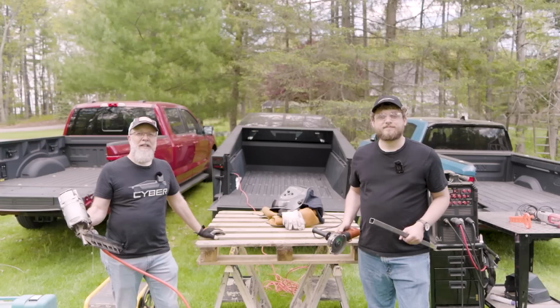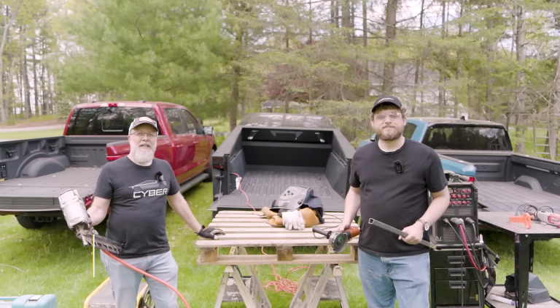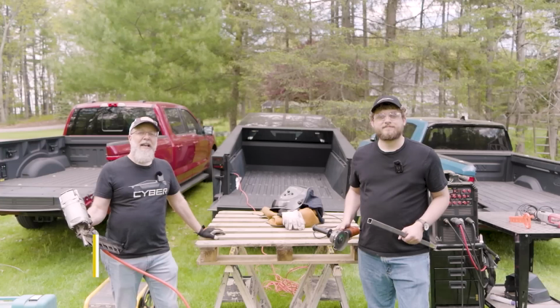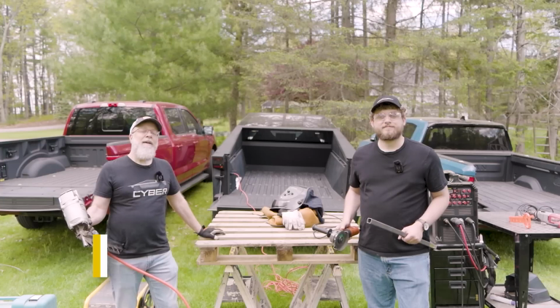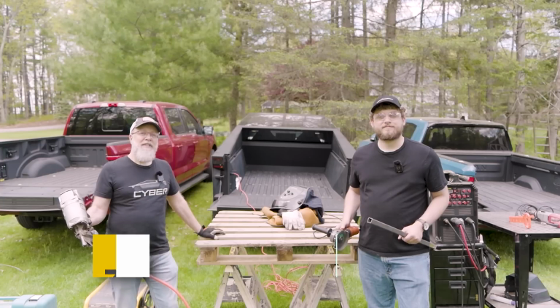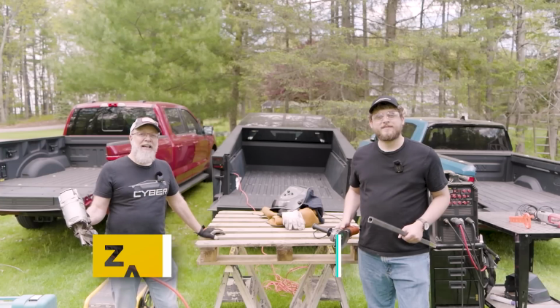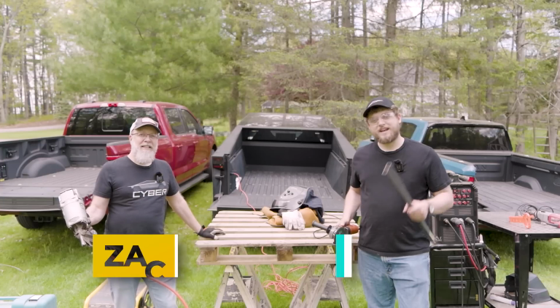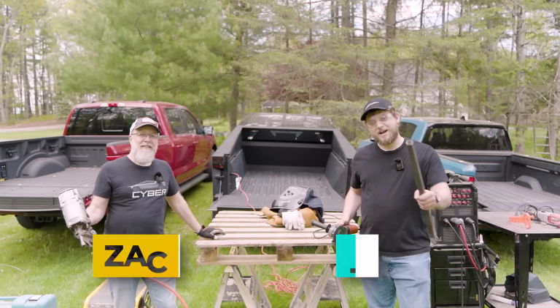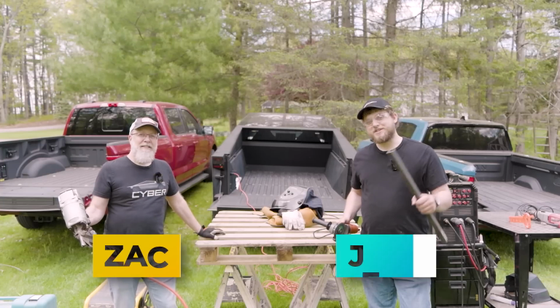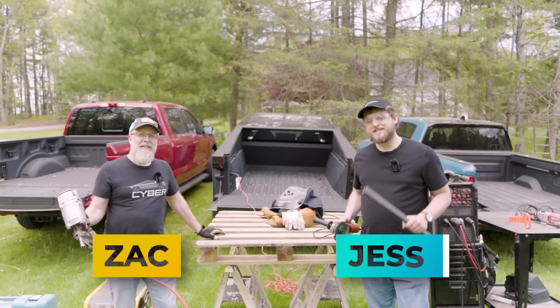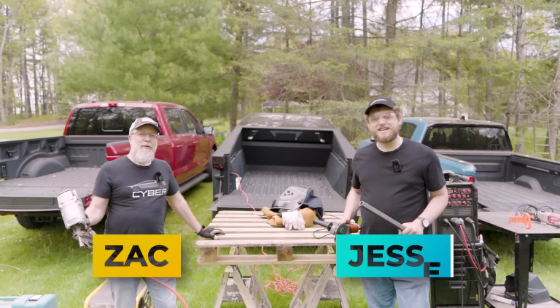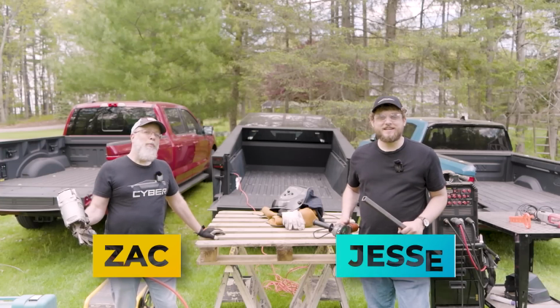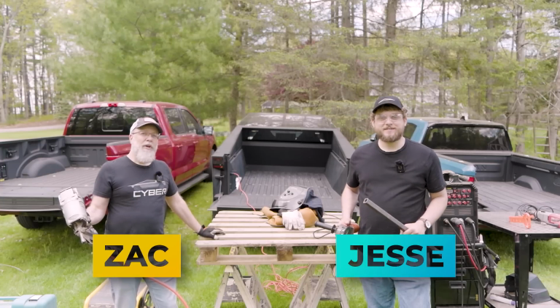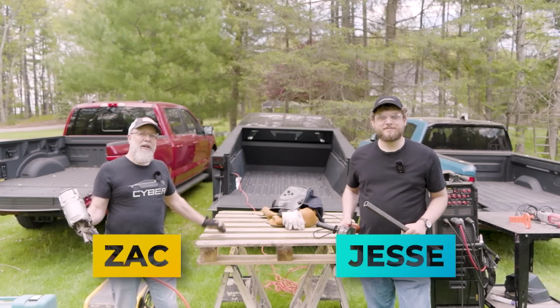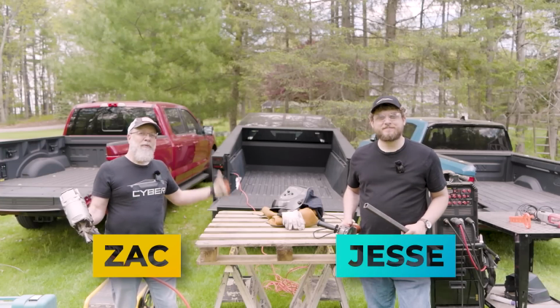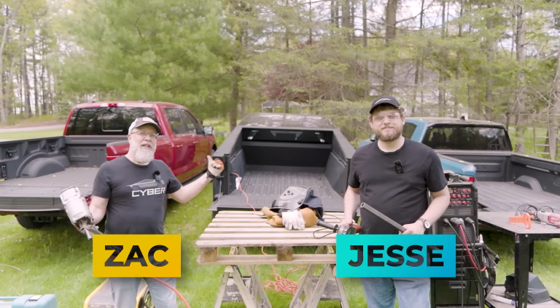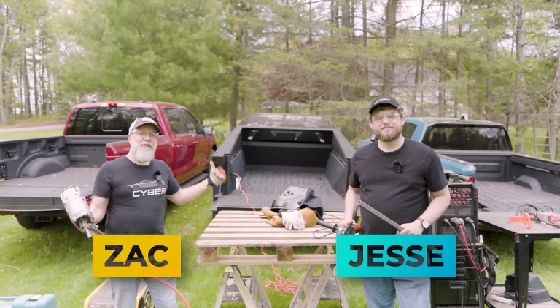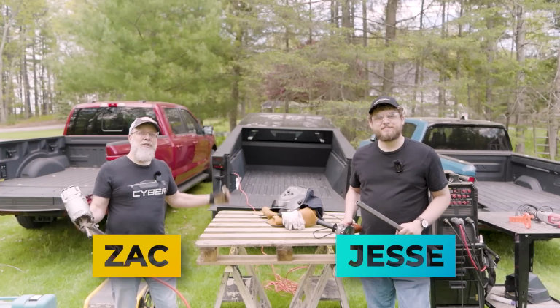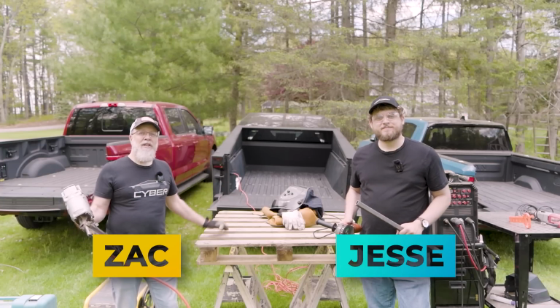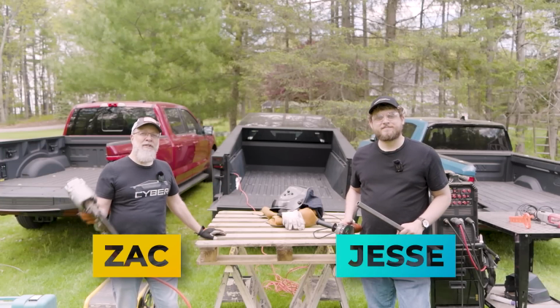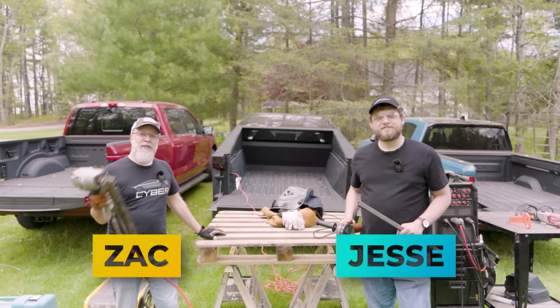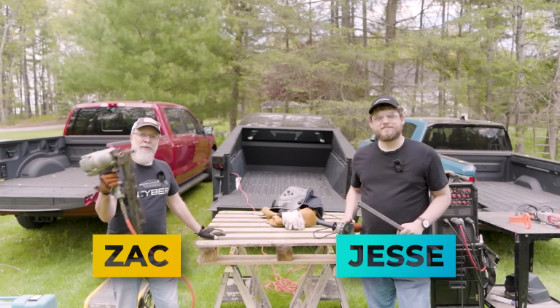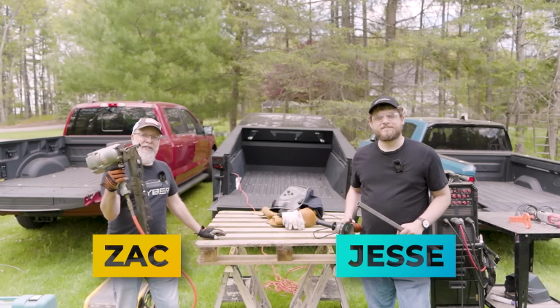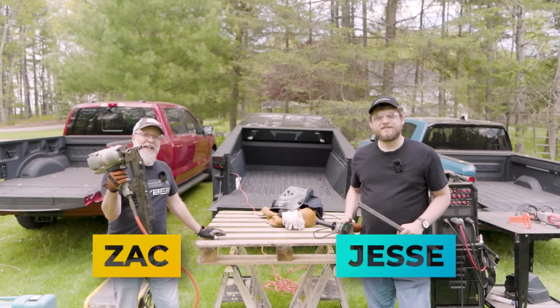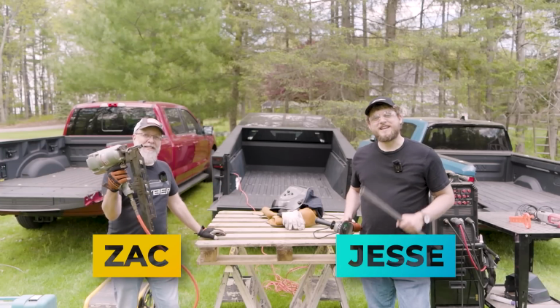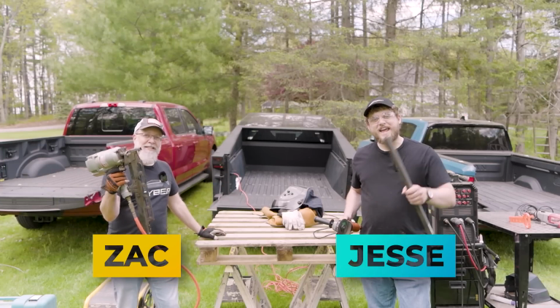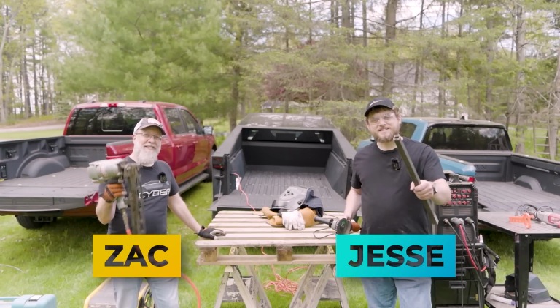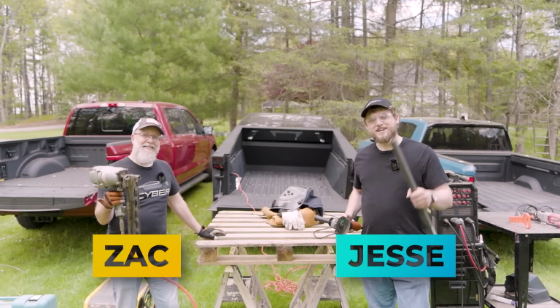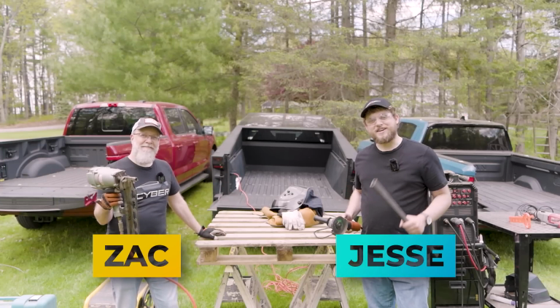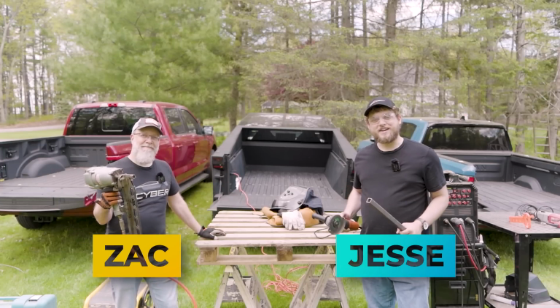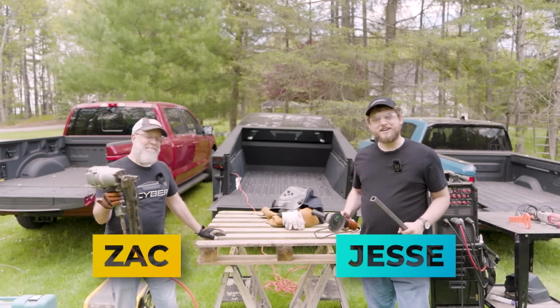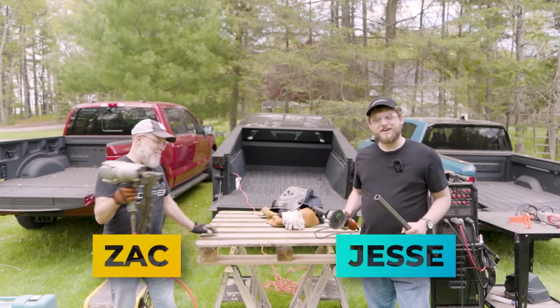Hey, I'm Zach. And I'm Jesse. We're putting our three electric trucks to the tool test next on Now You Know.